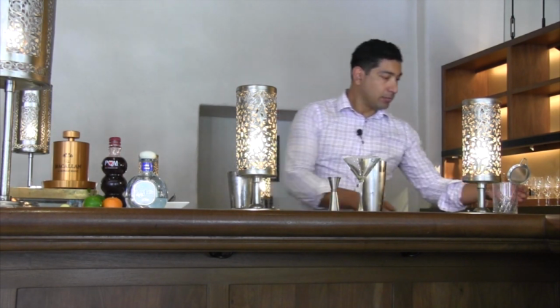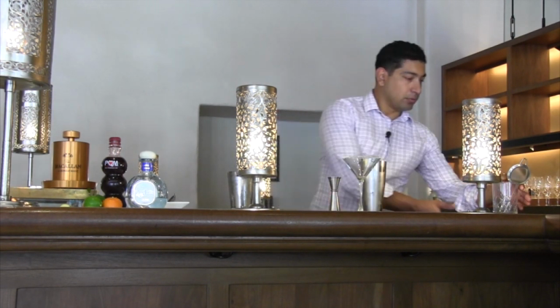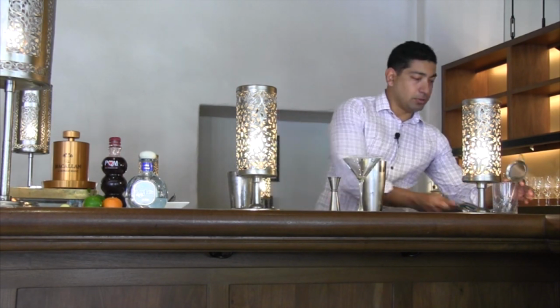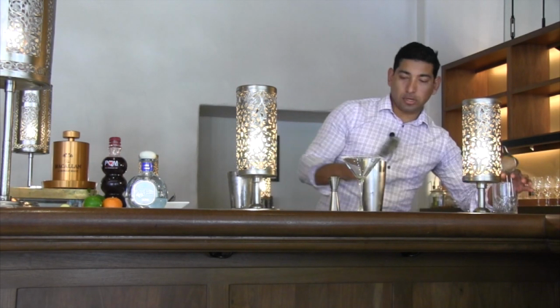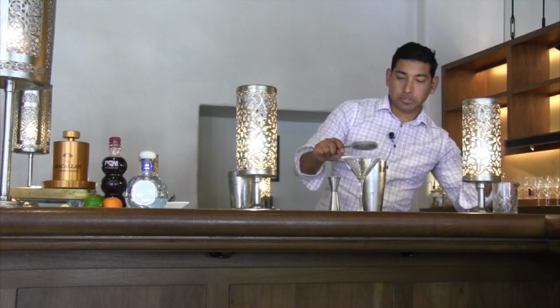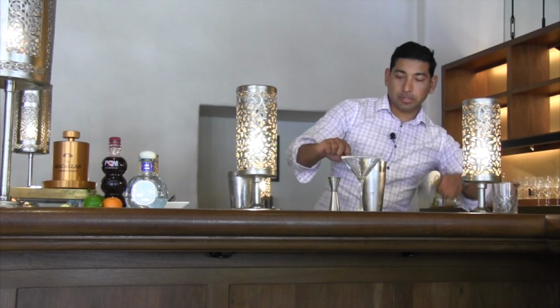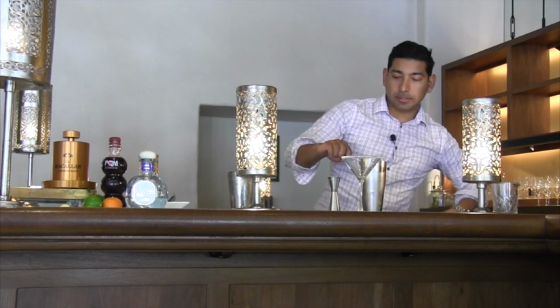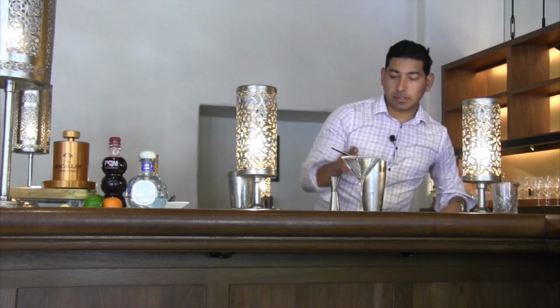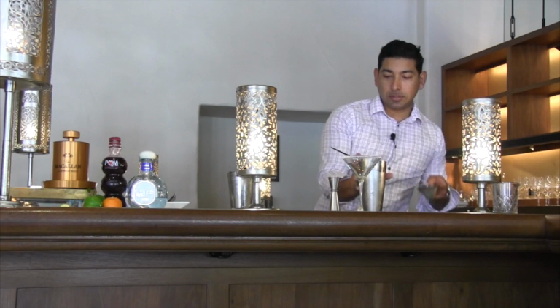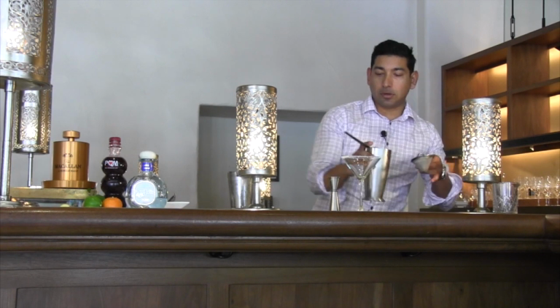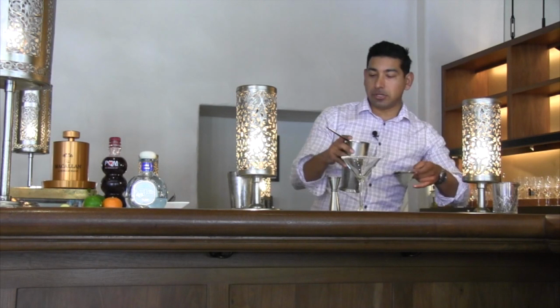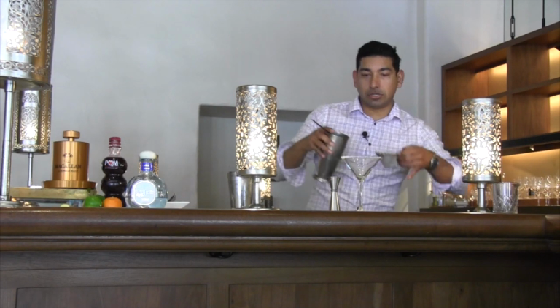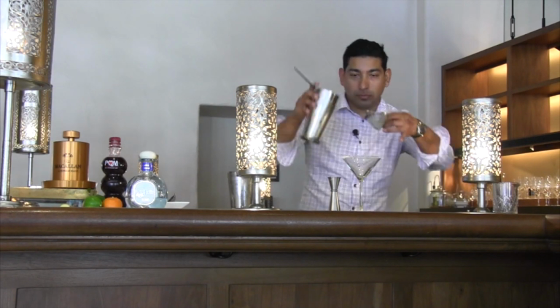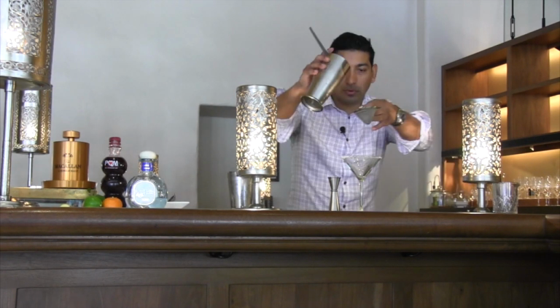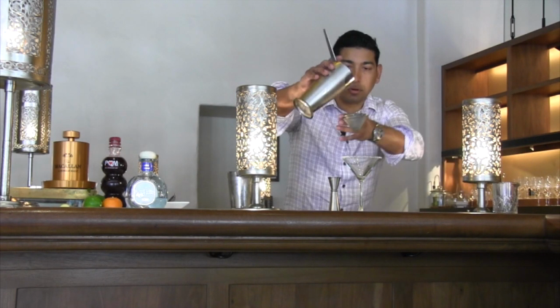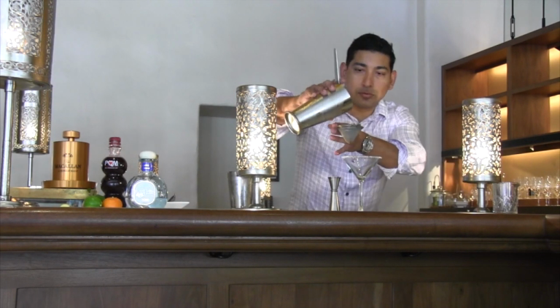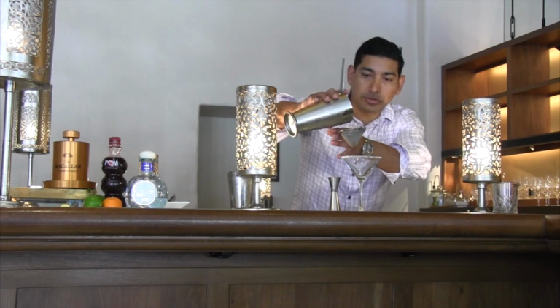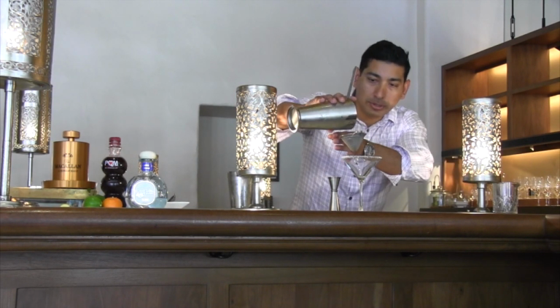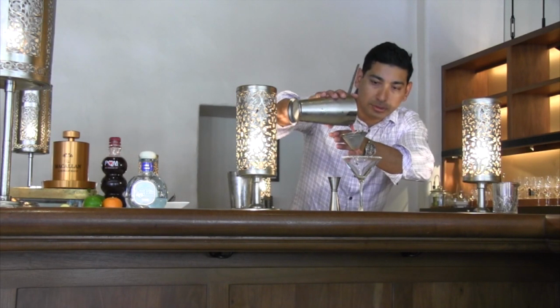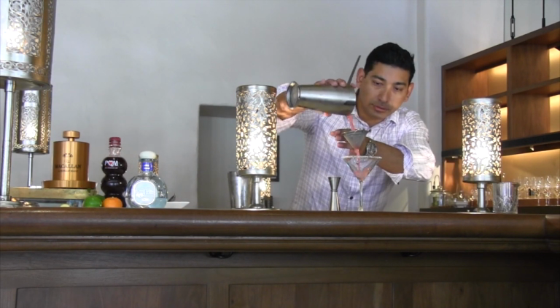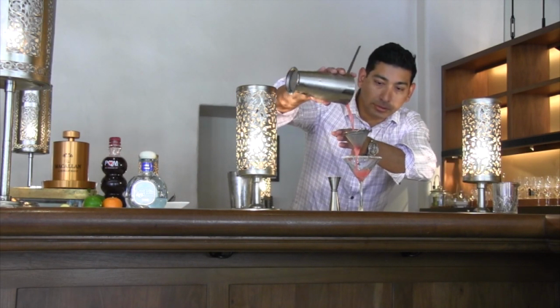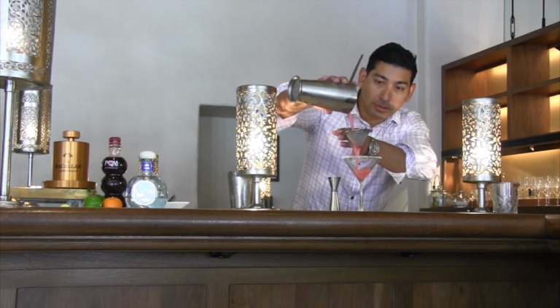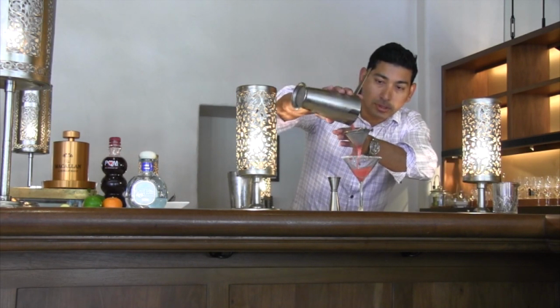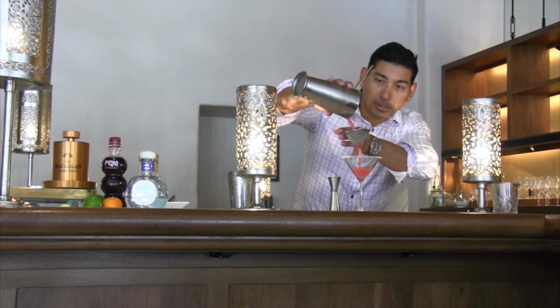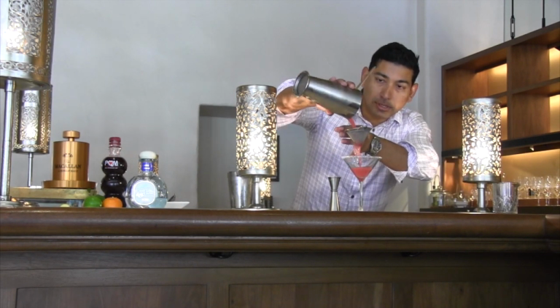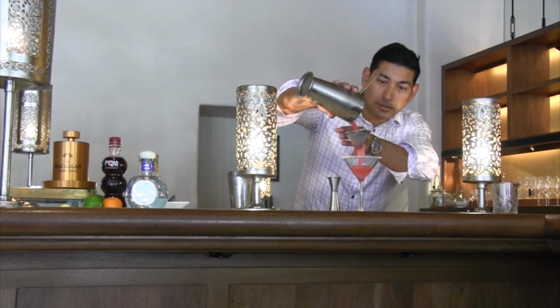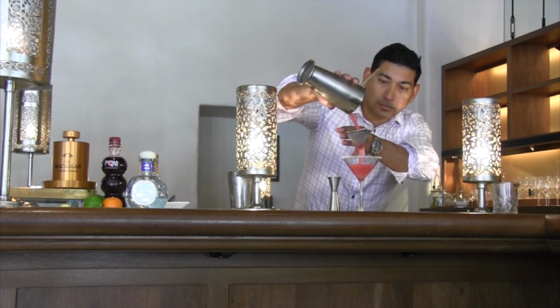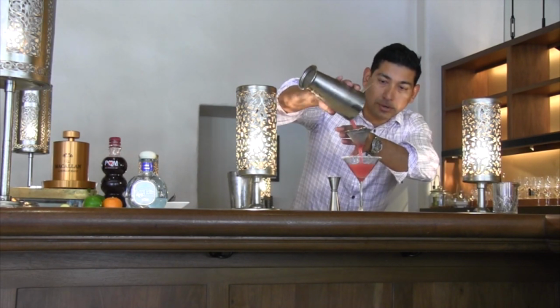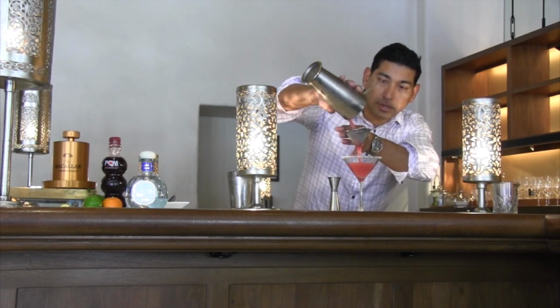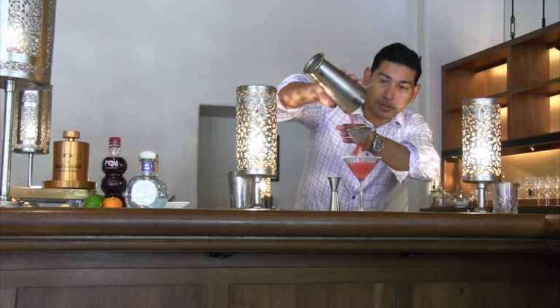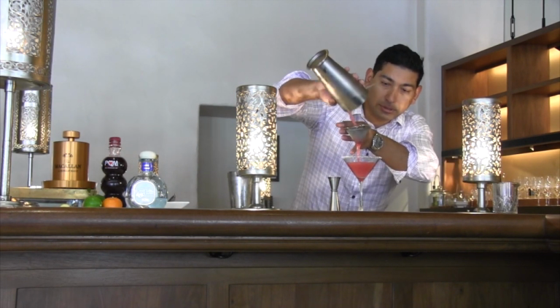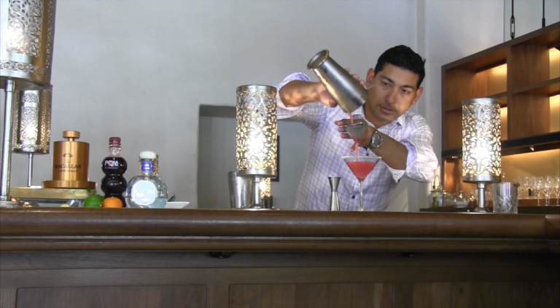We're going to double strain this so all that ginger won't go in your drink. A nice little red color to it. Nice.